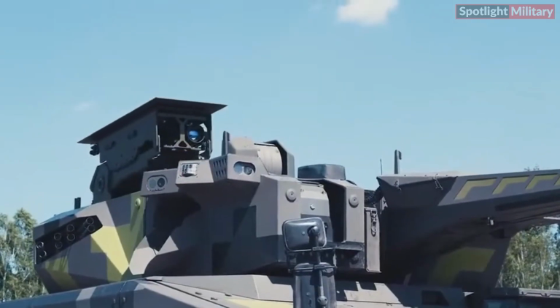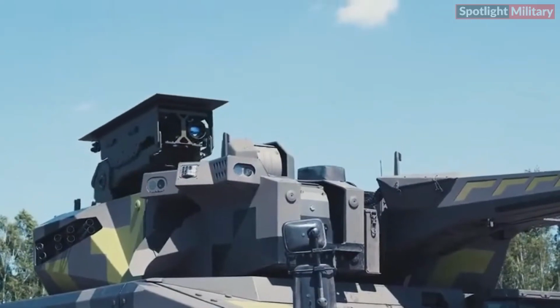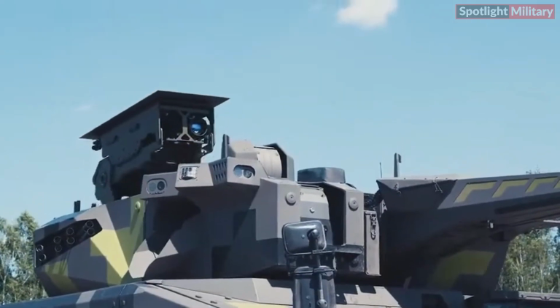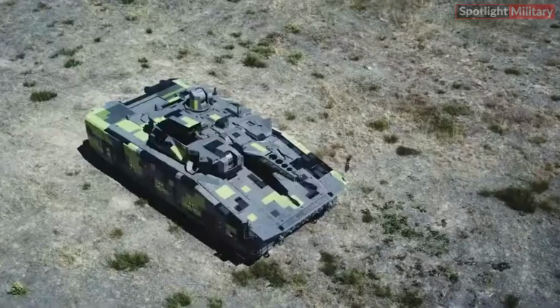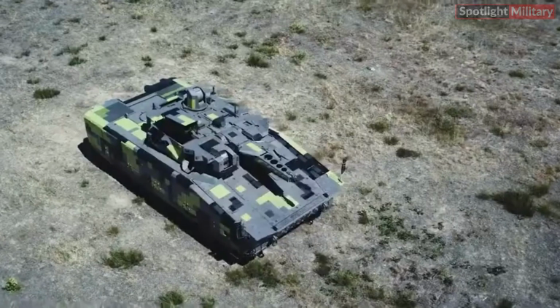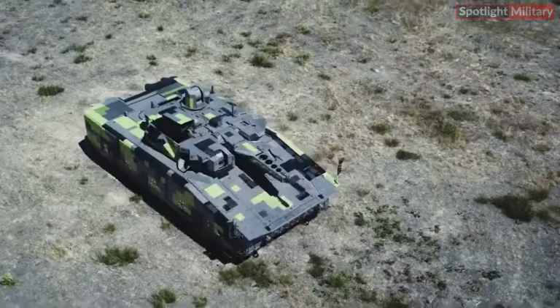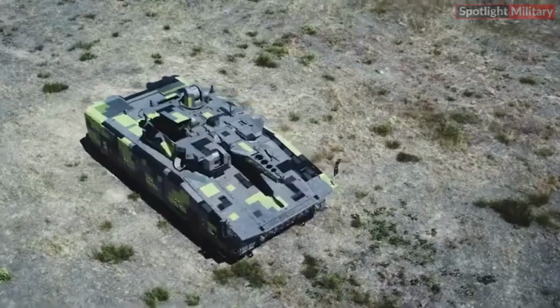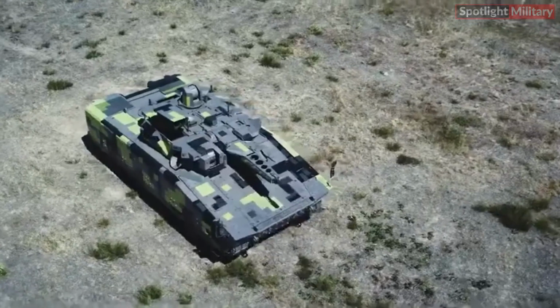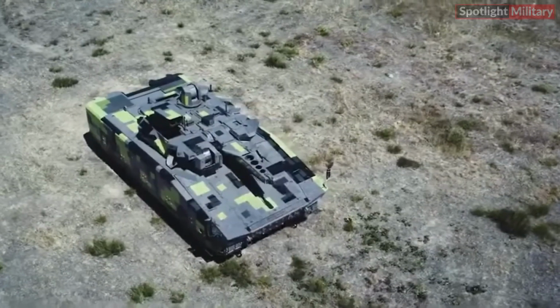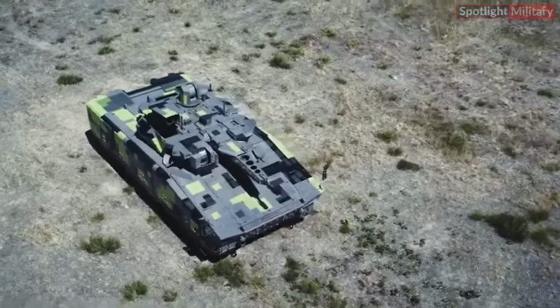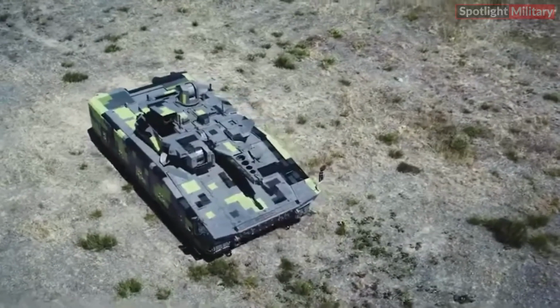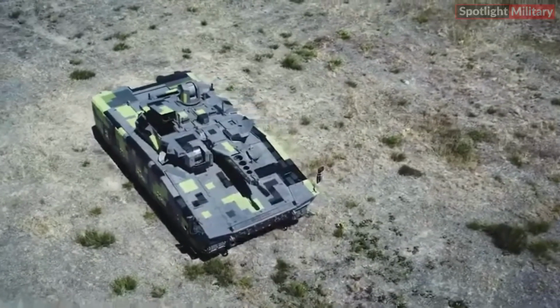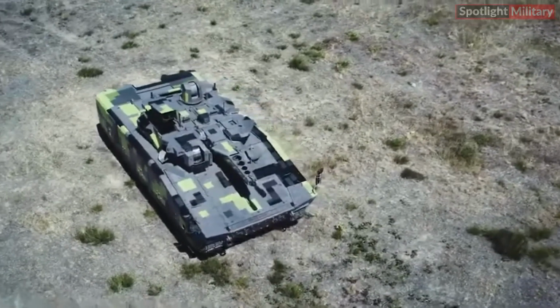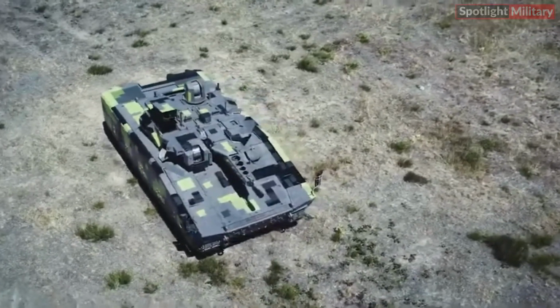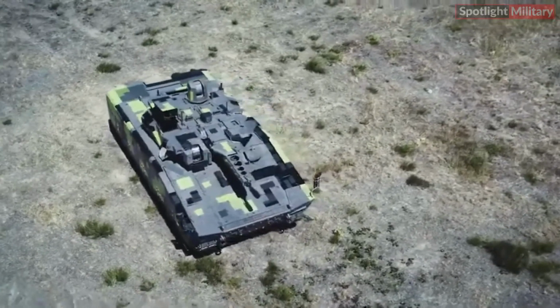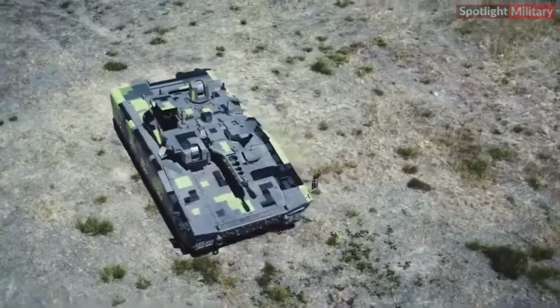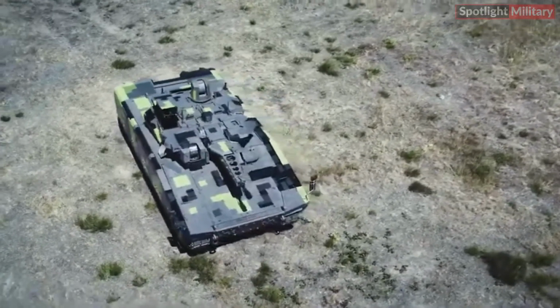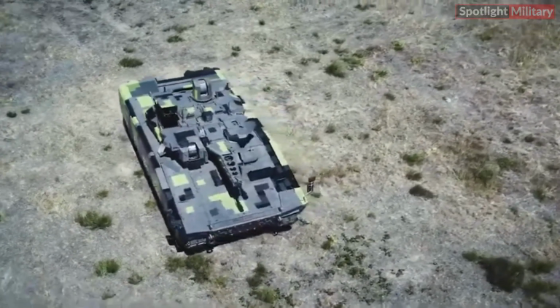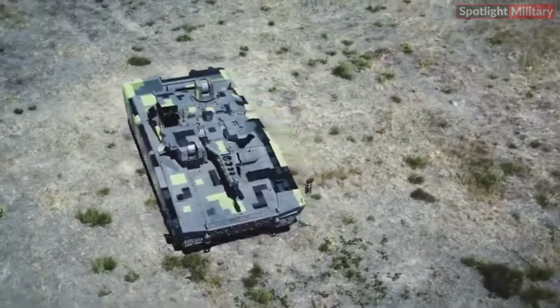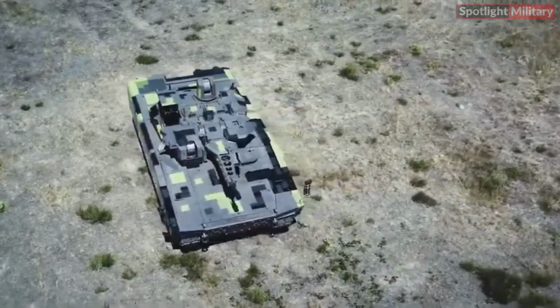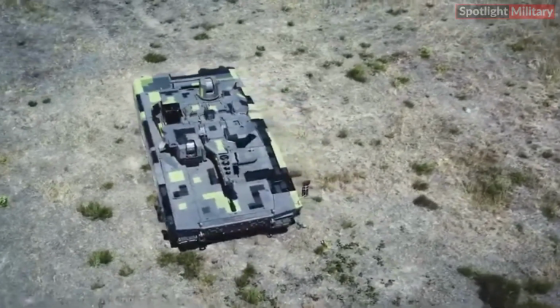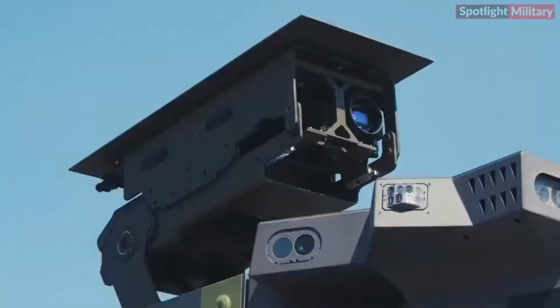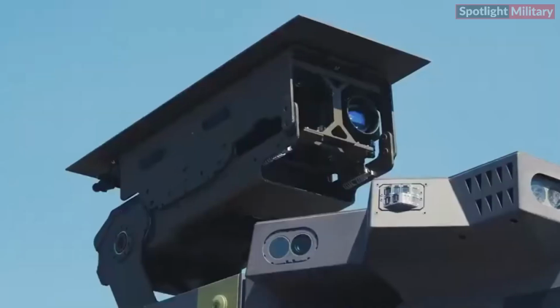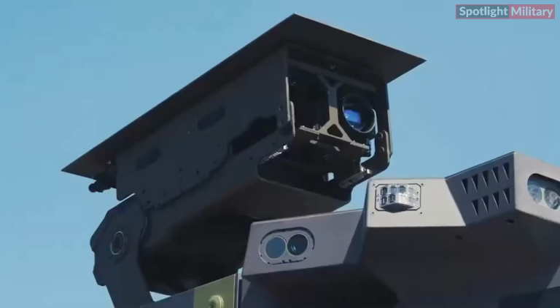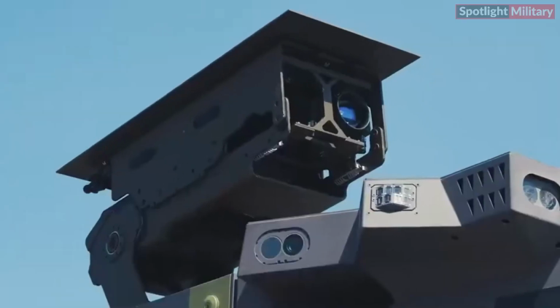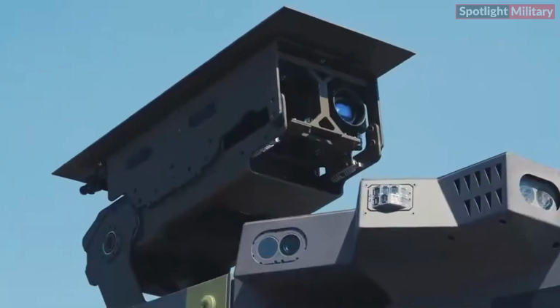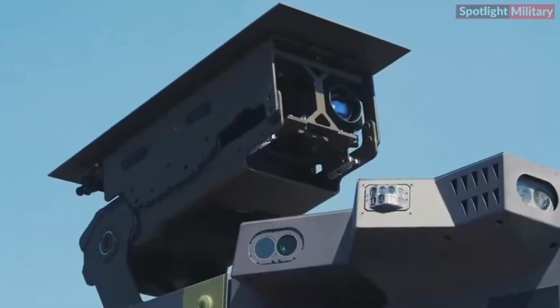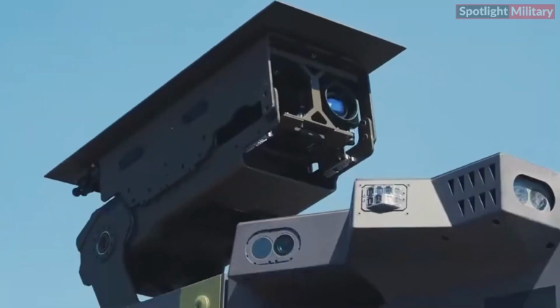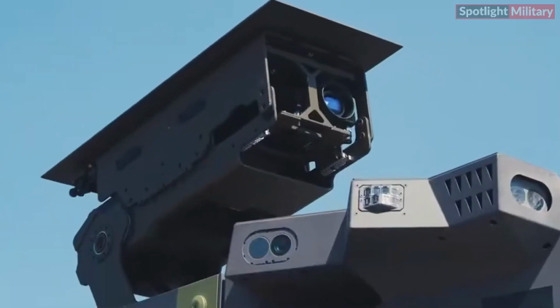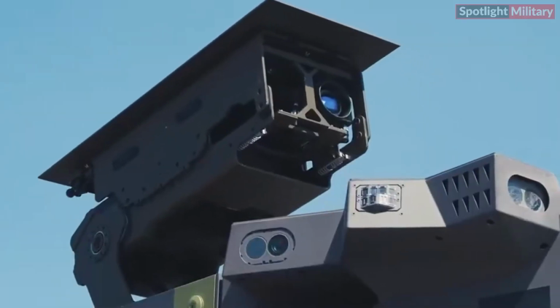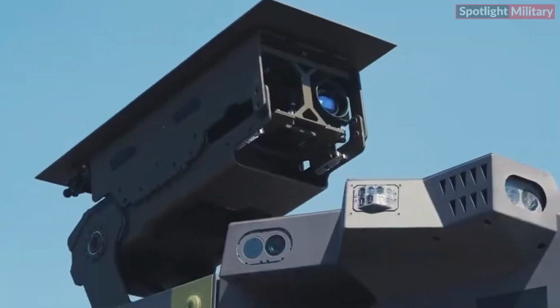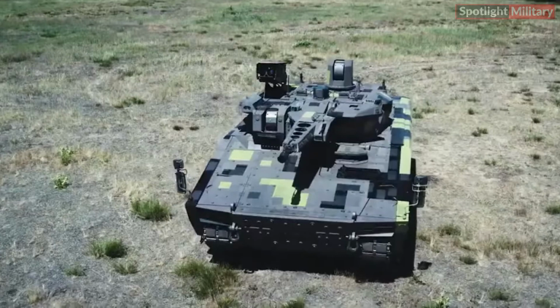Additionally, it is compatible with various modern guided missiles, including the Mistral, Stinger, and Chiron.